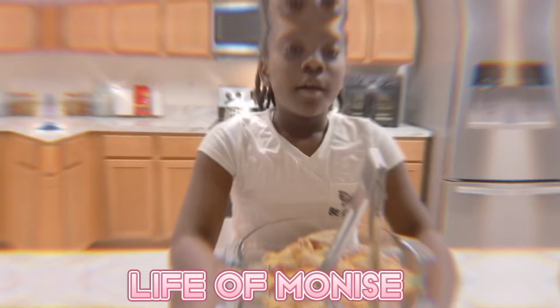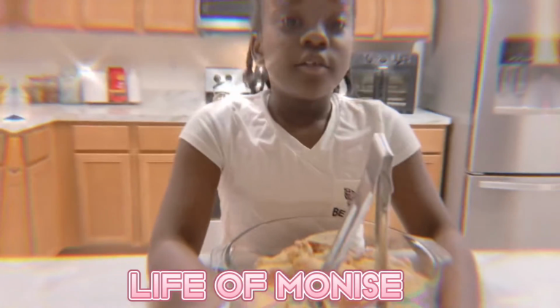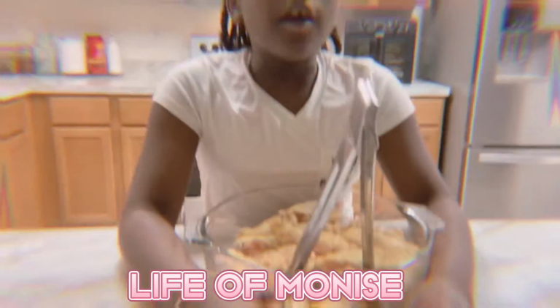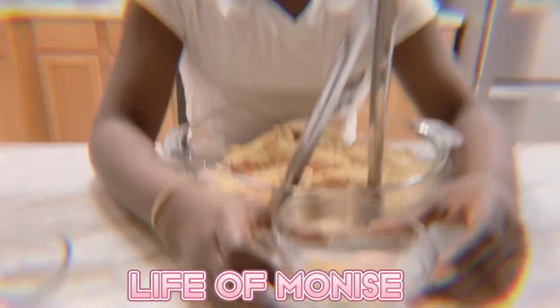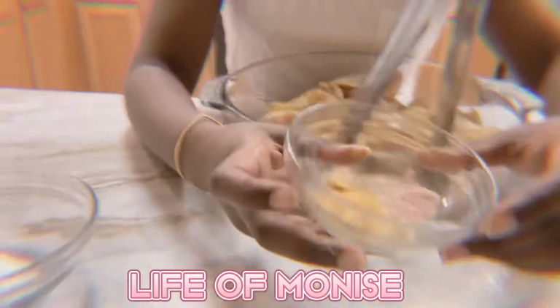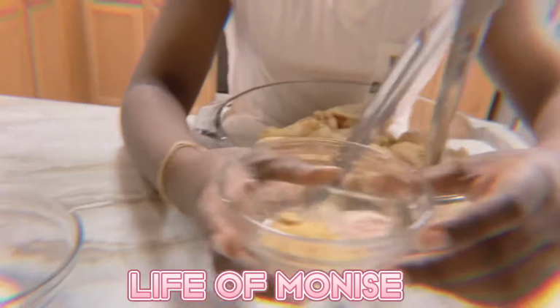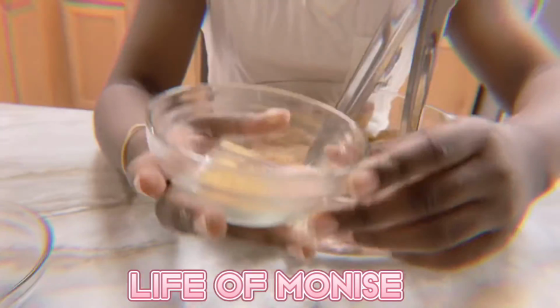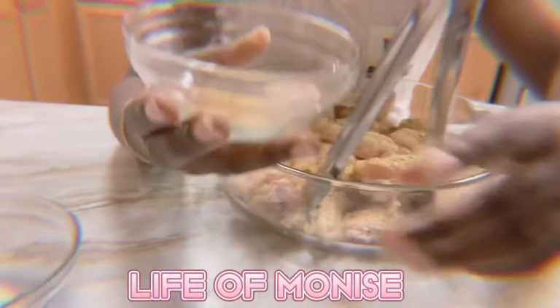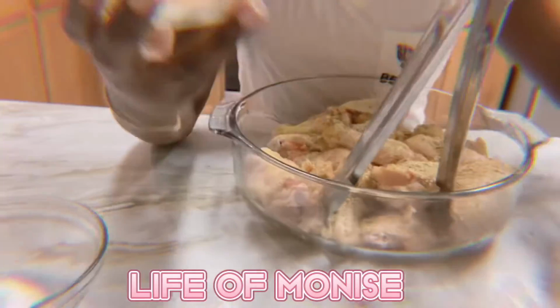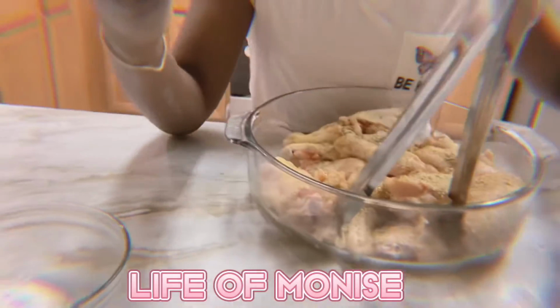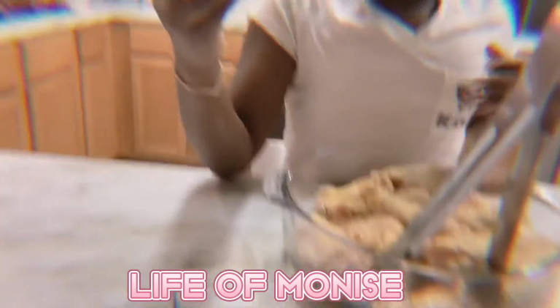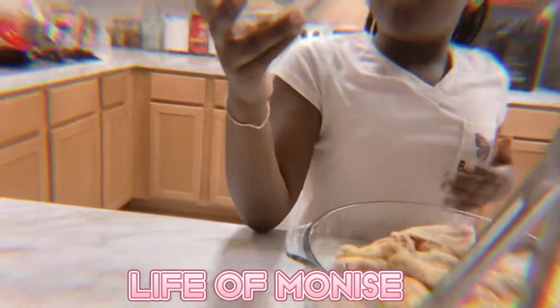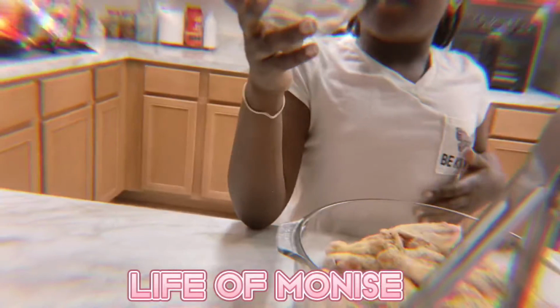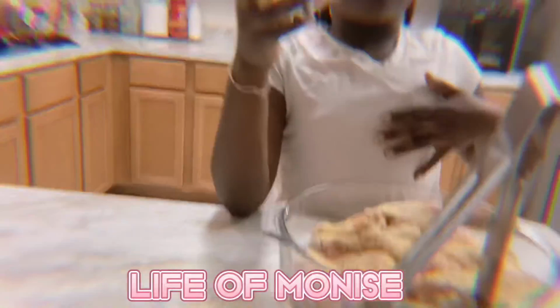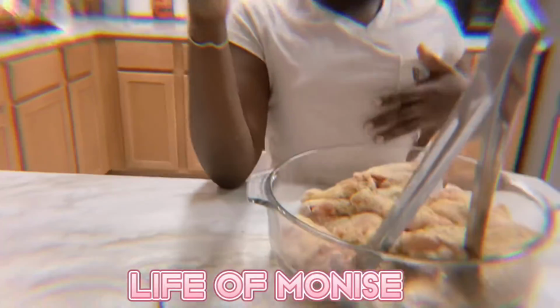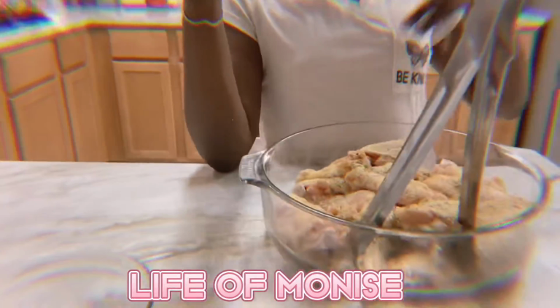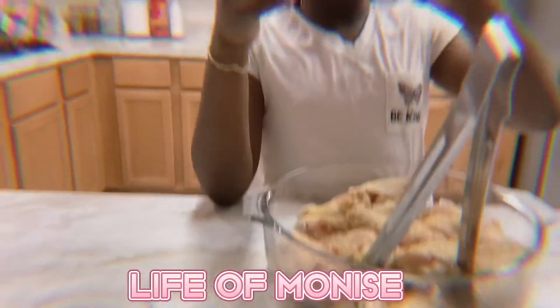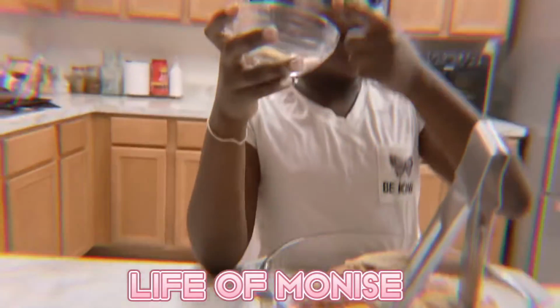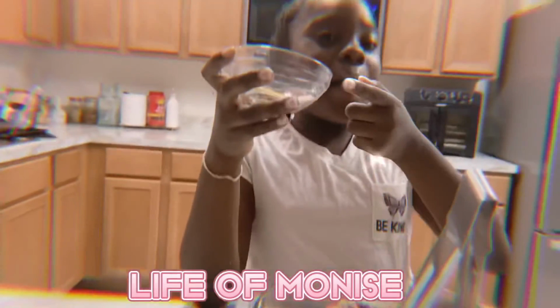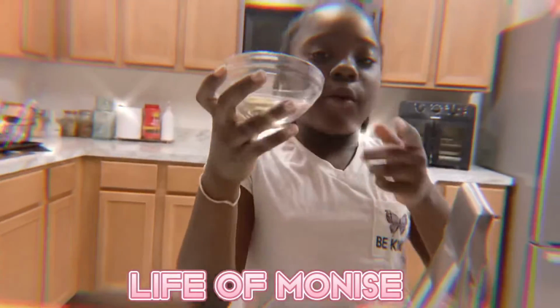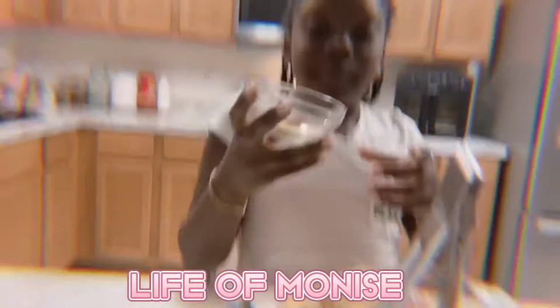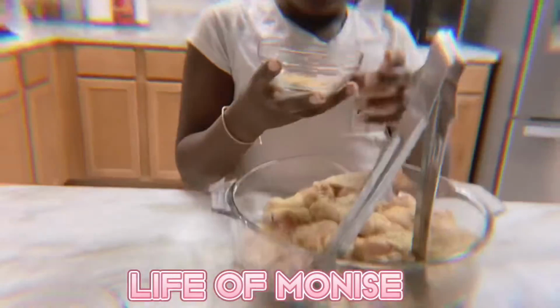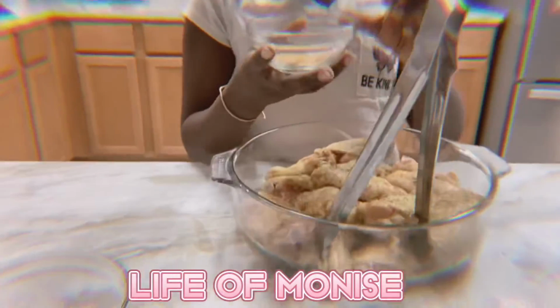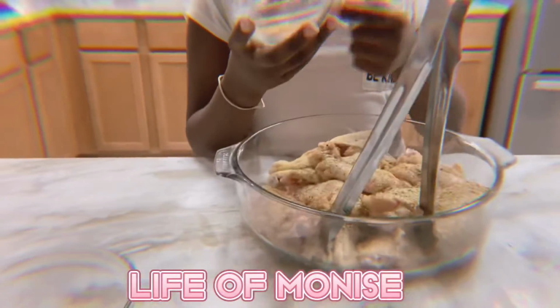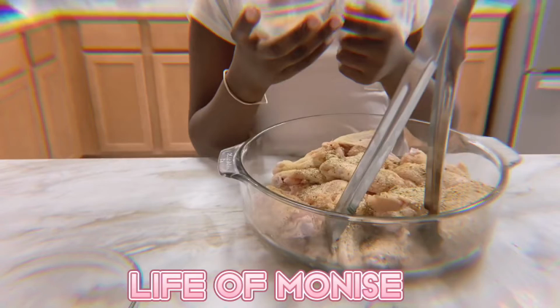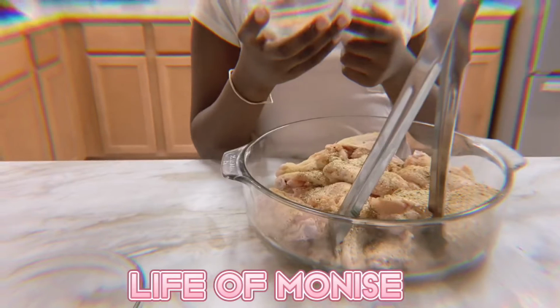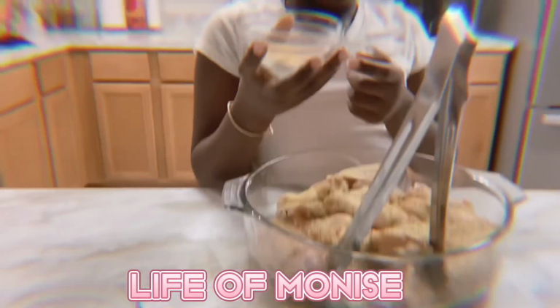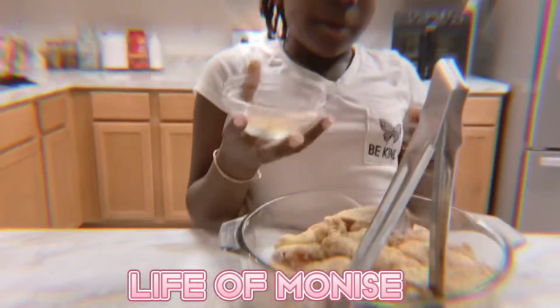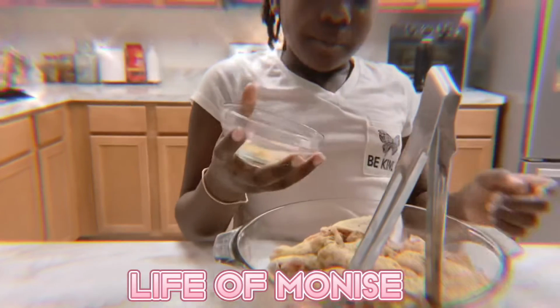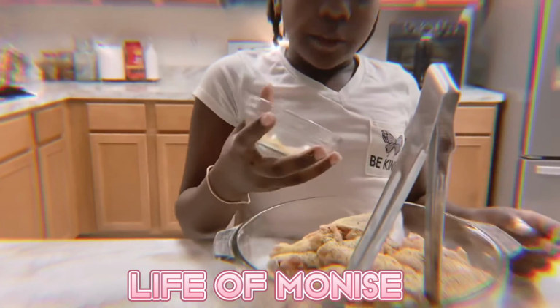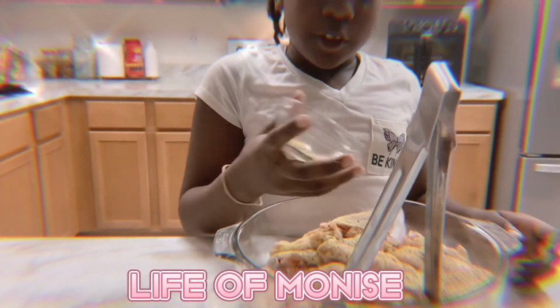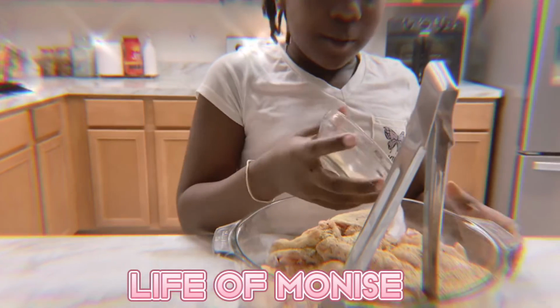After that we're gonna be using salt and garlic powder. This is pink salt by the way, that's why it's pink.